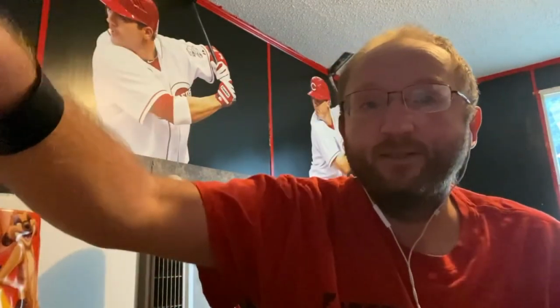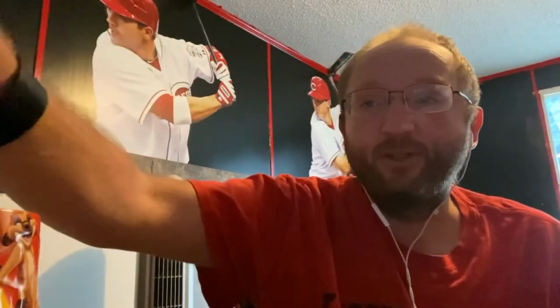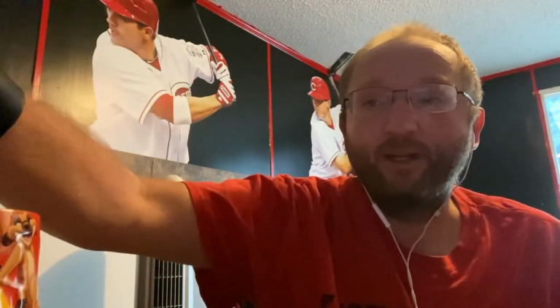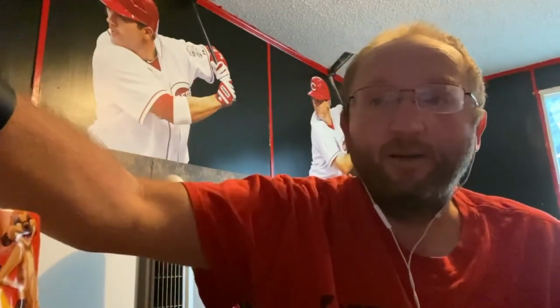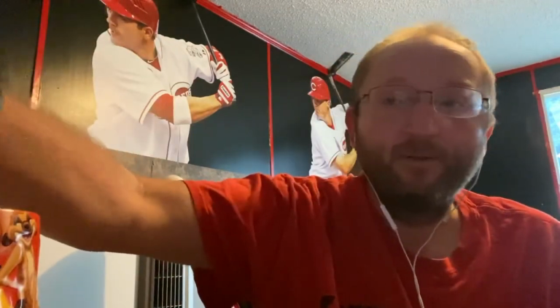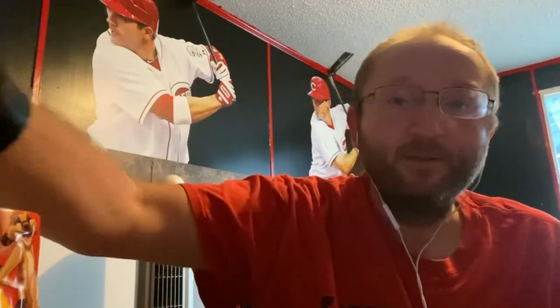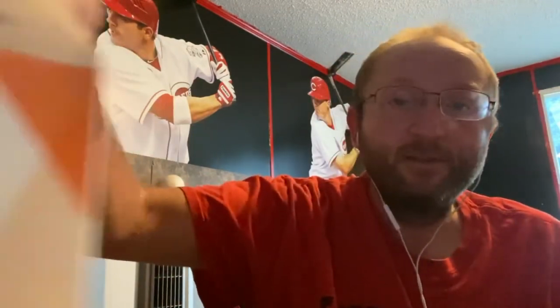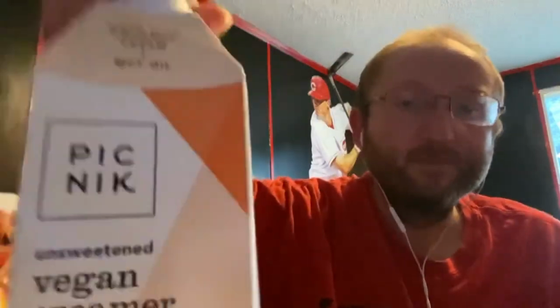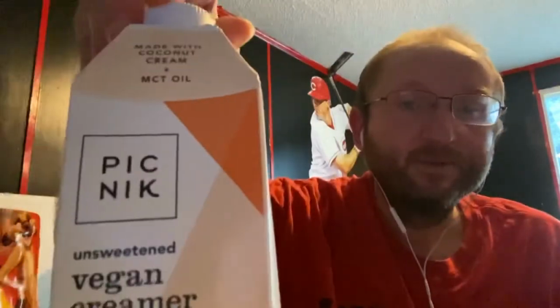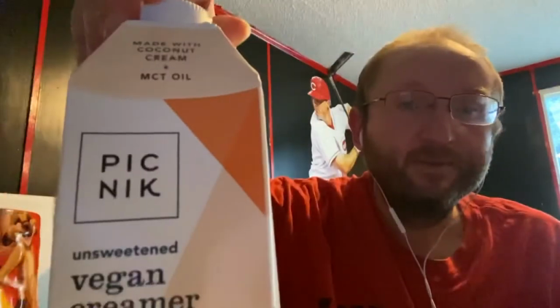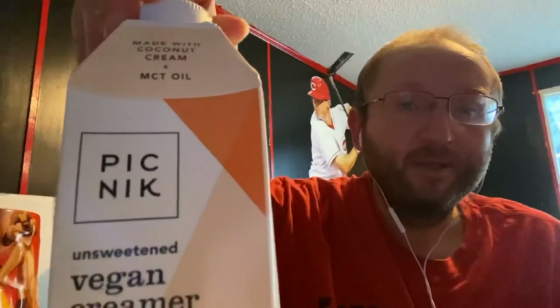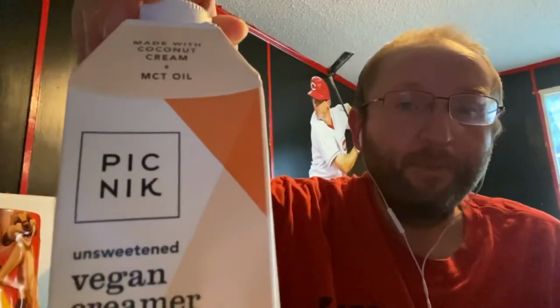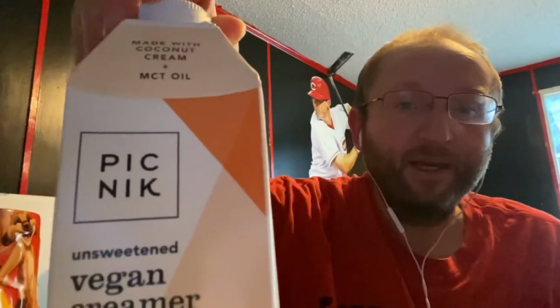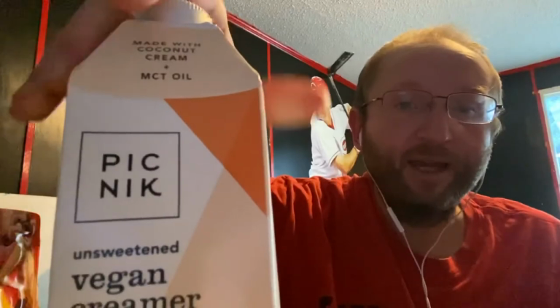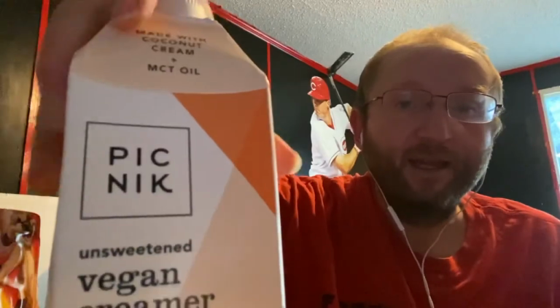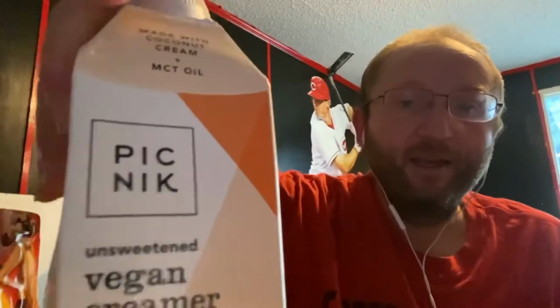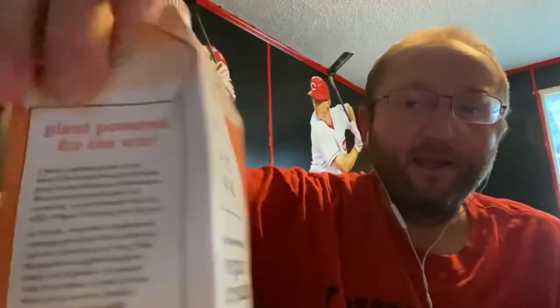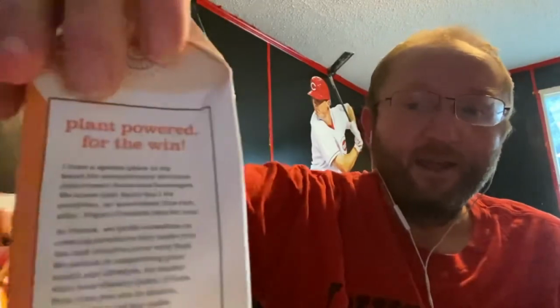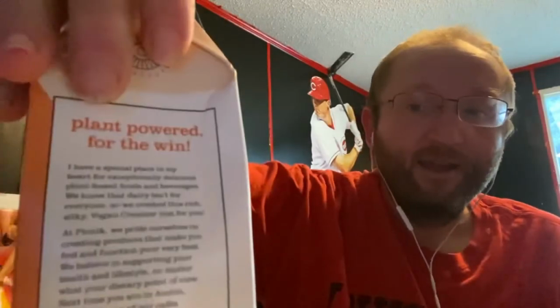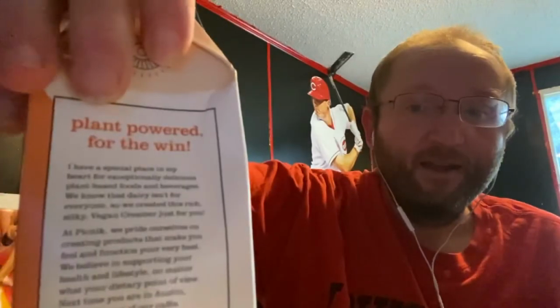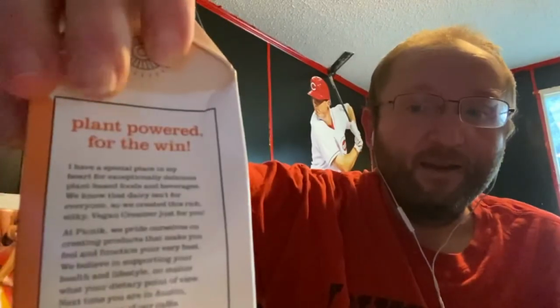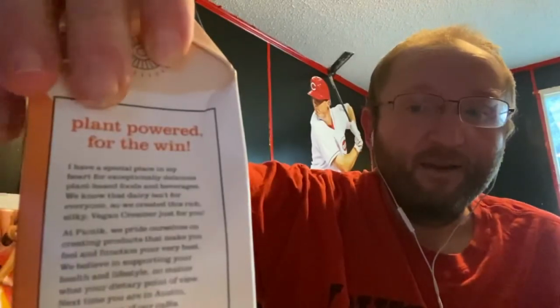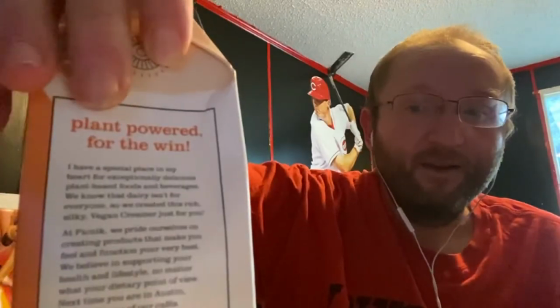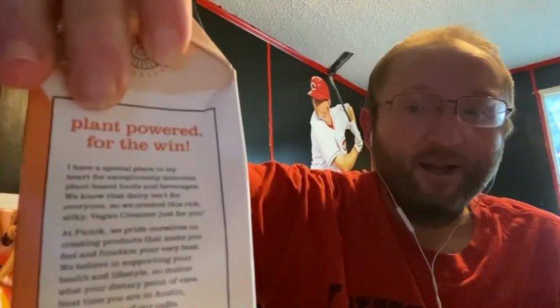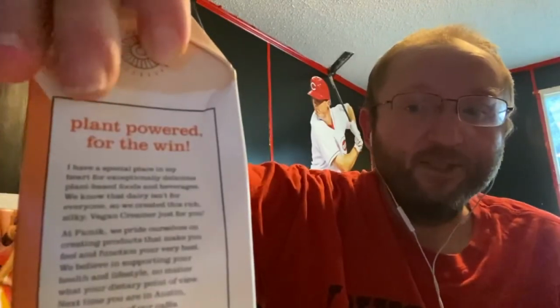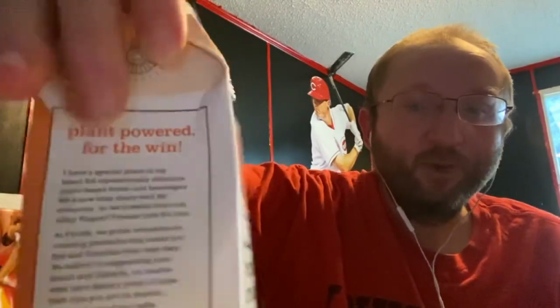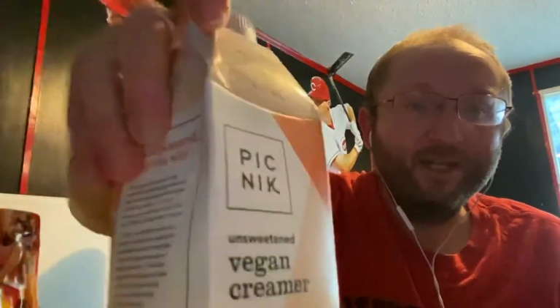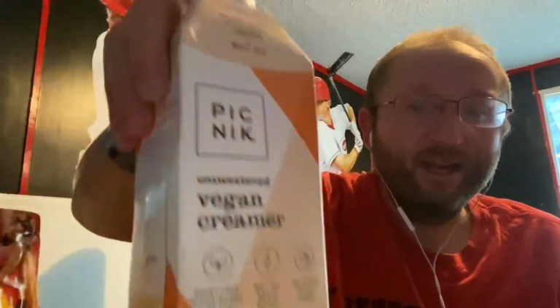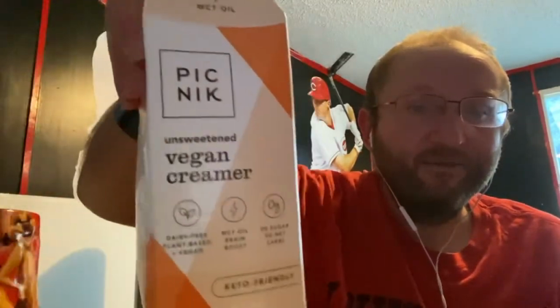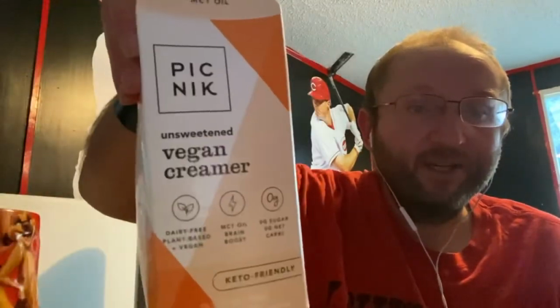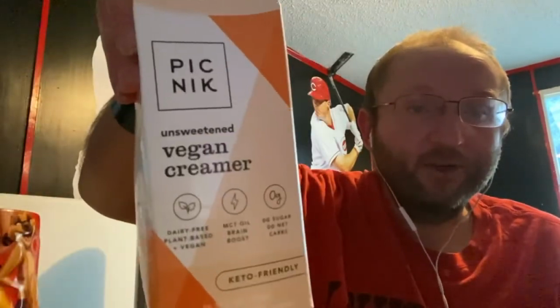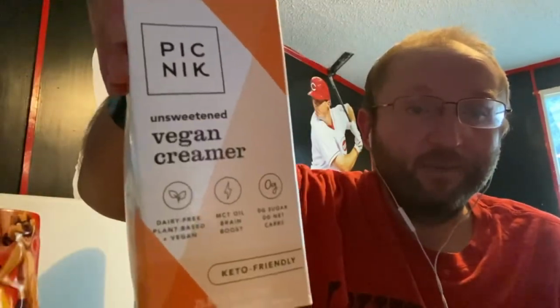So there you go — Picnic Unsweetened Vegan Creamer.